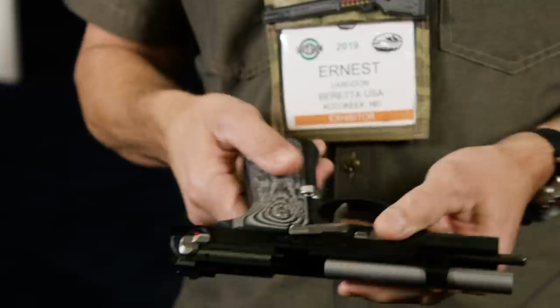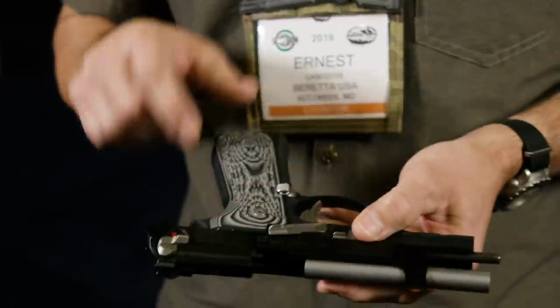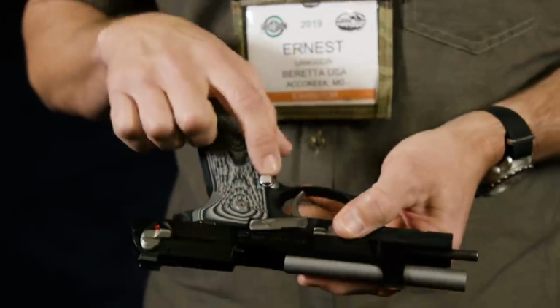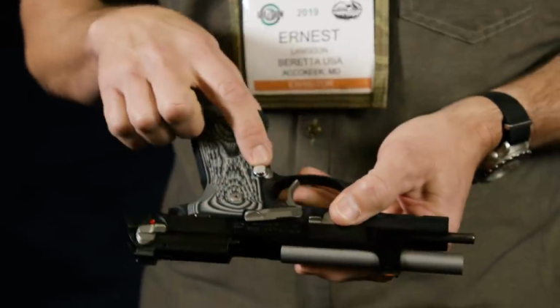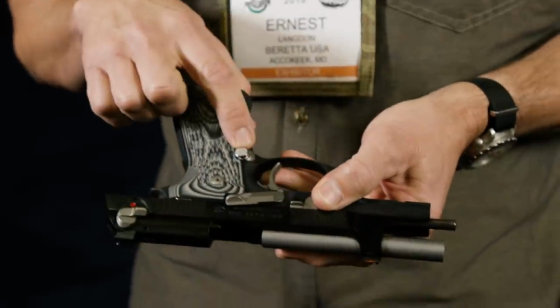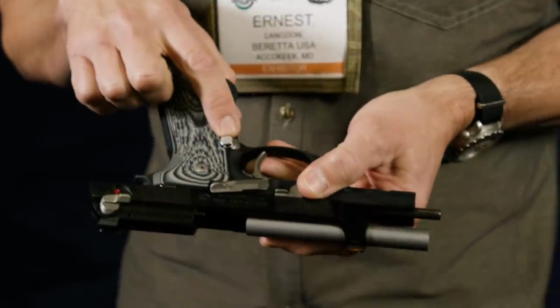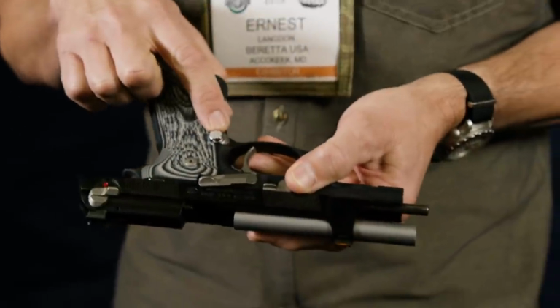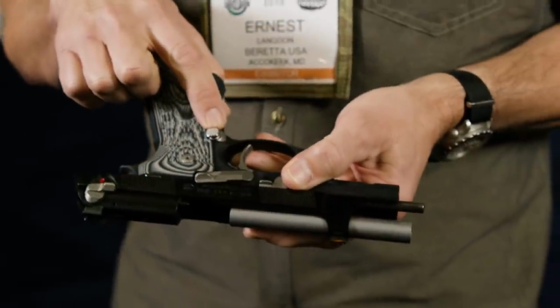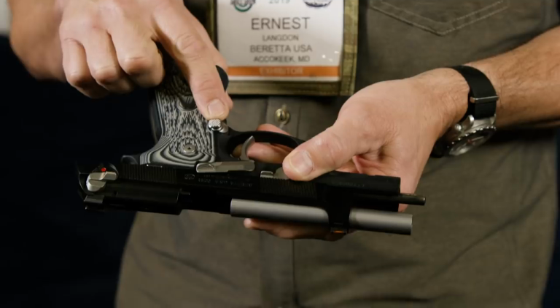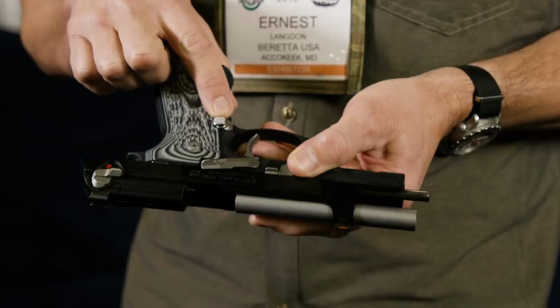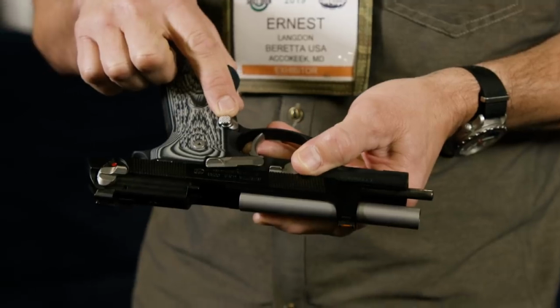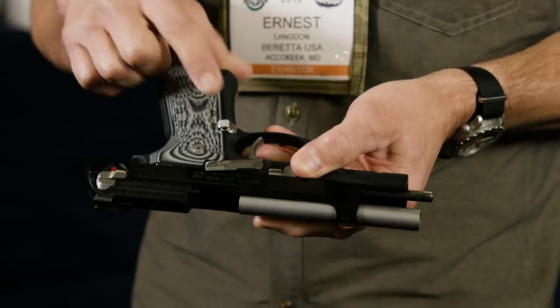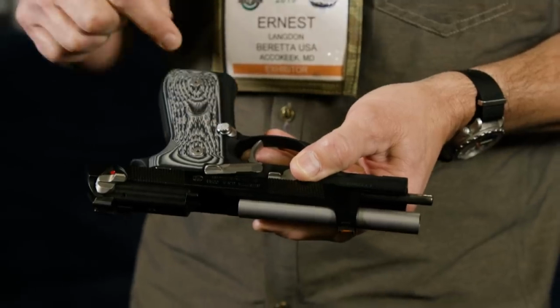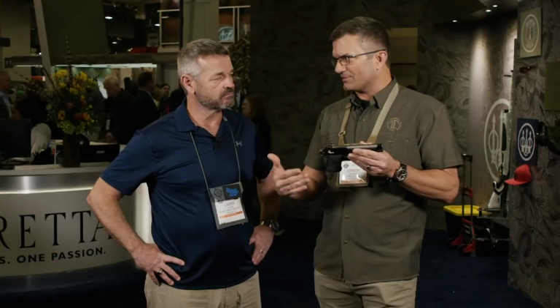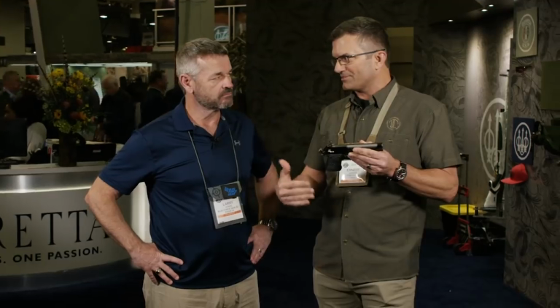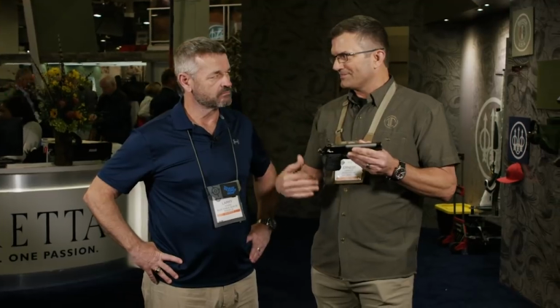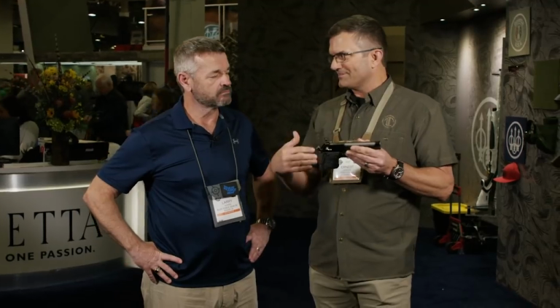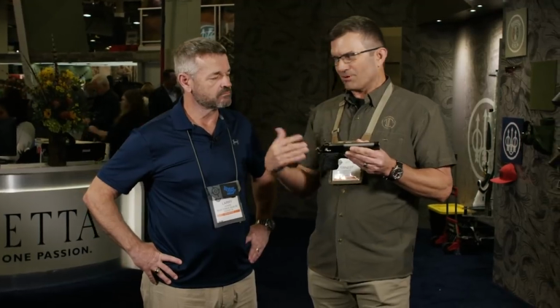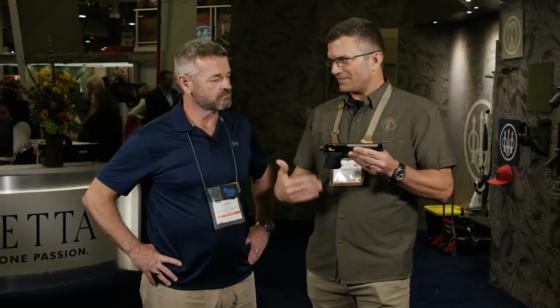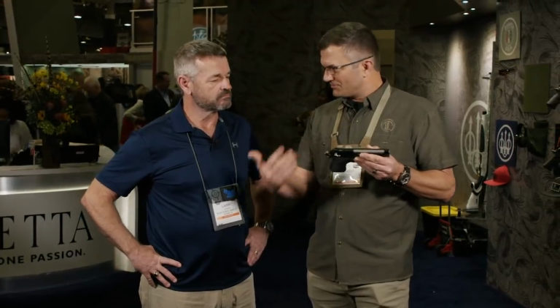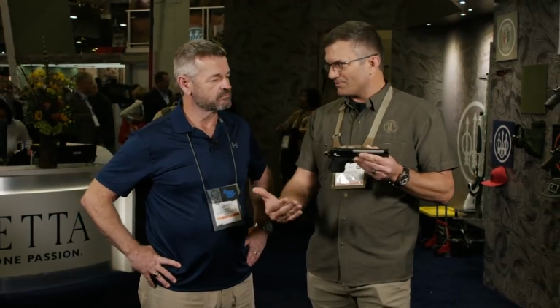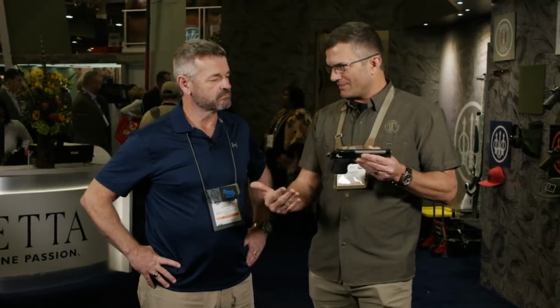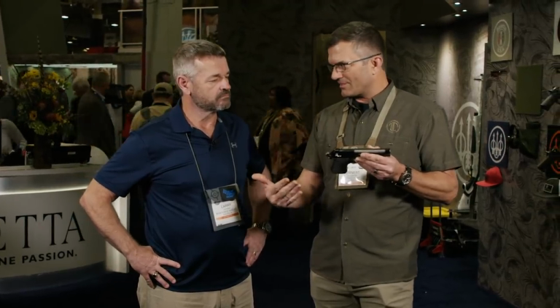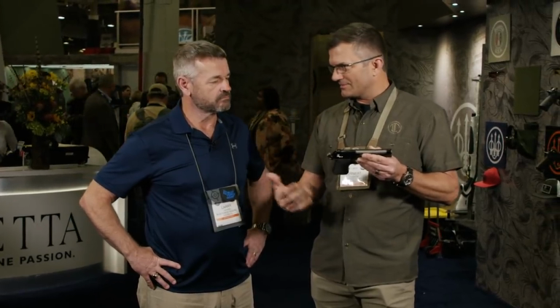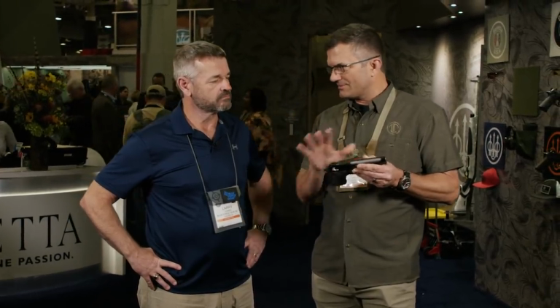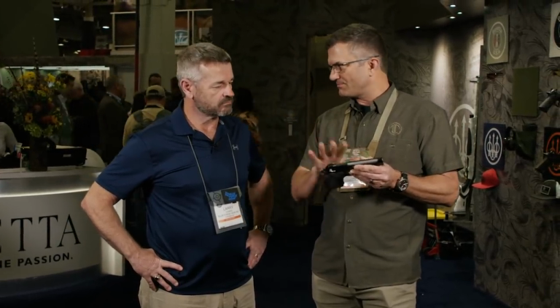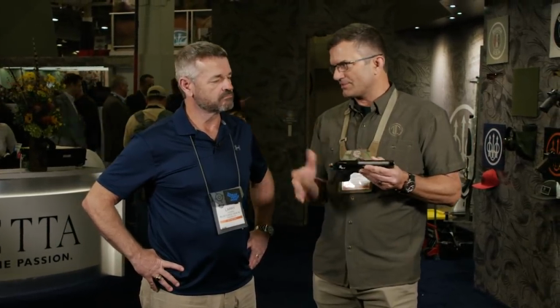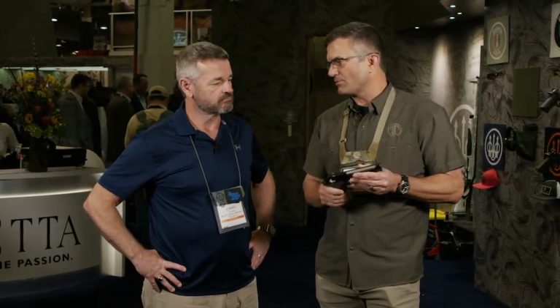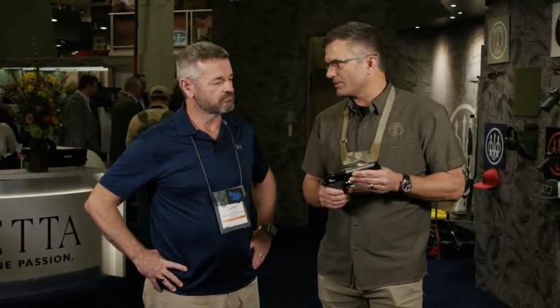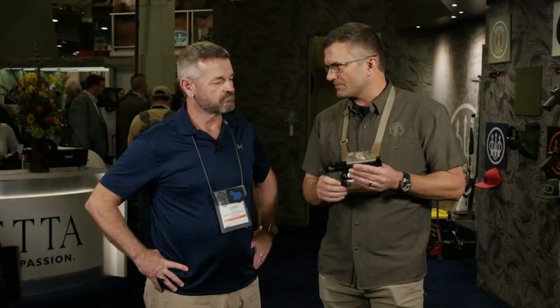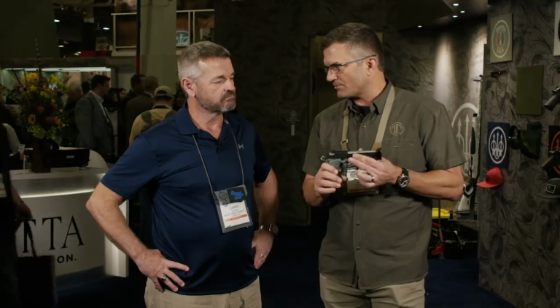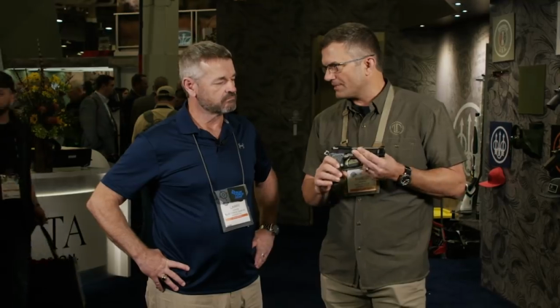Extended mag button as well. All the pieces and parts that Beretta should be putting on guns is basically what we're doing with this one.